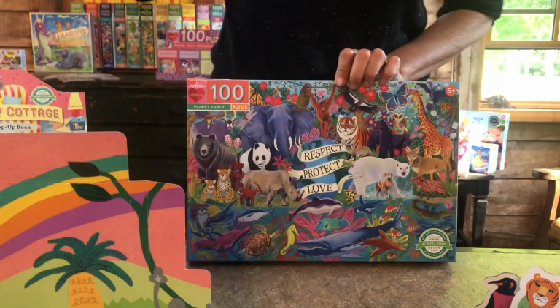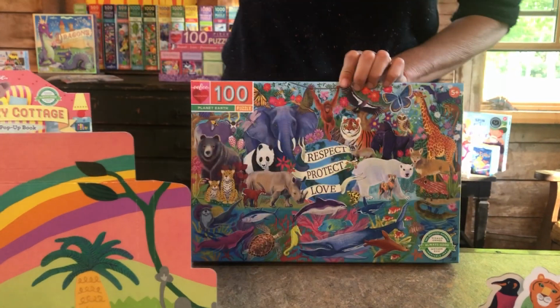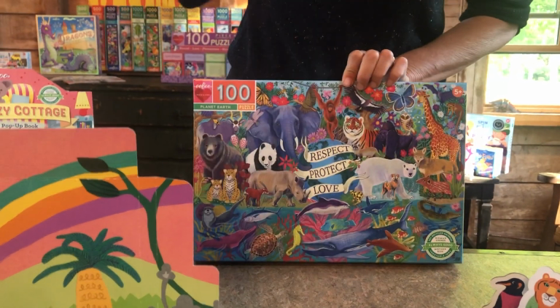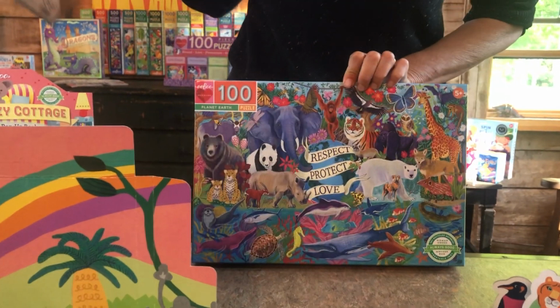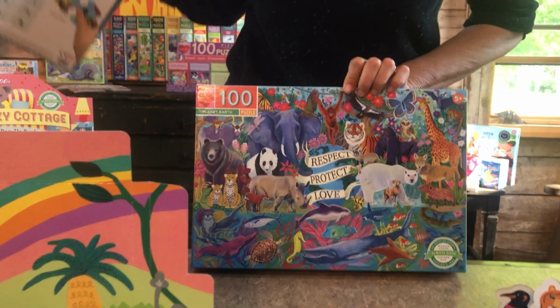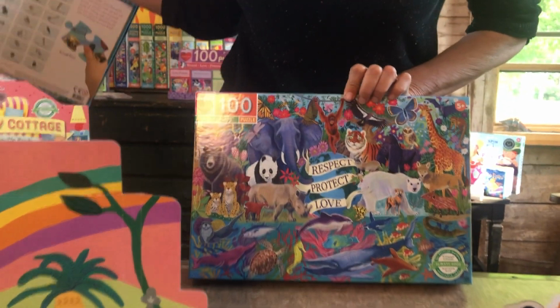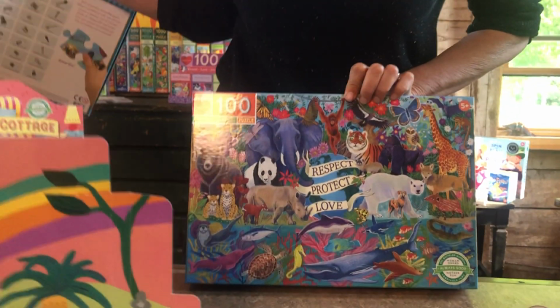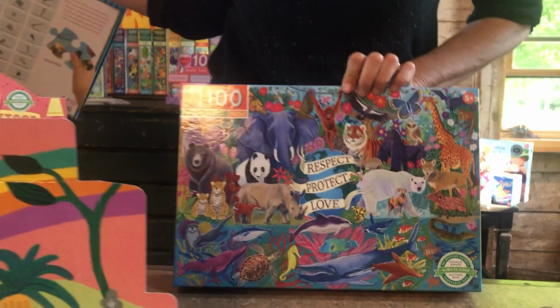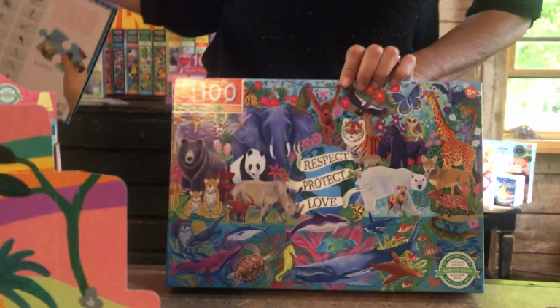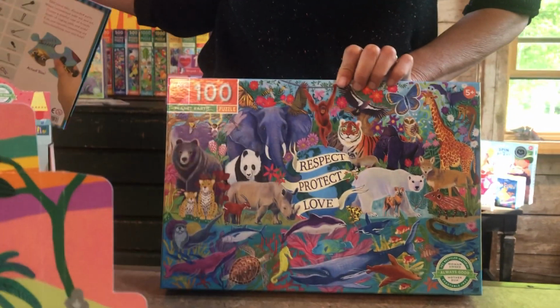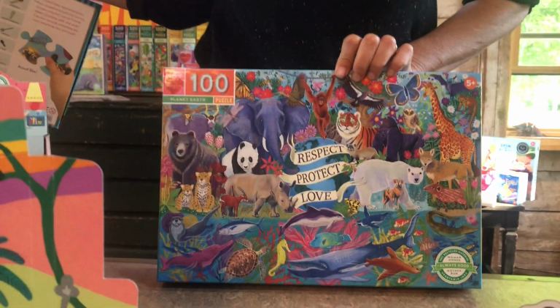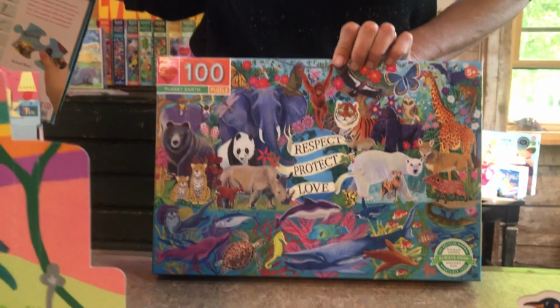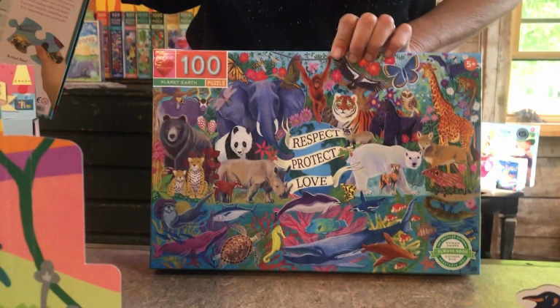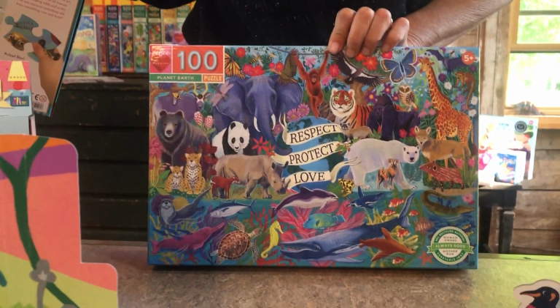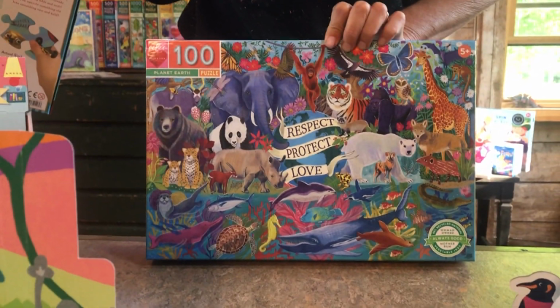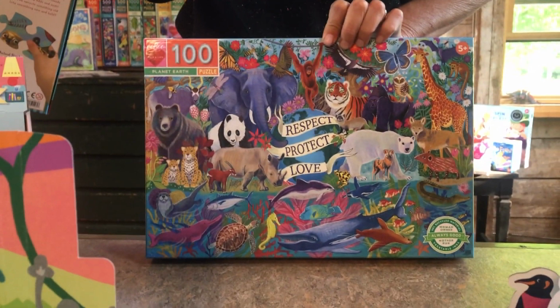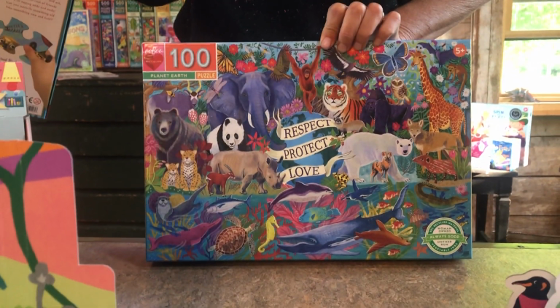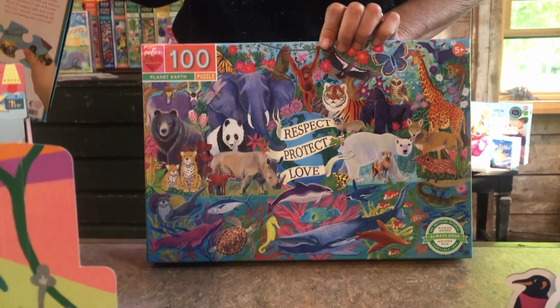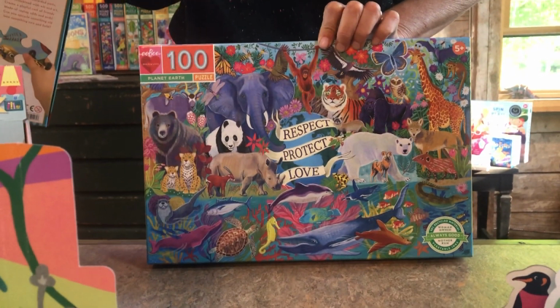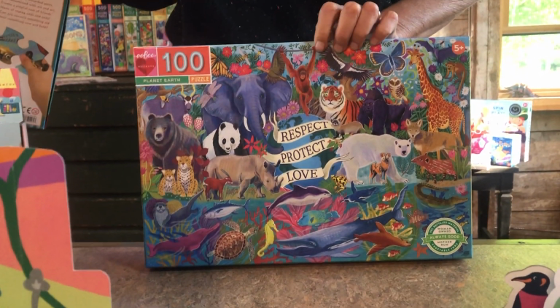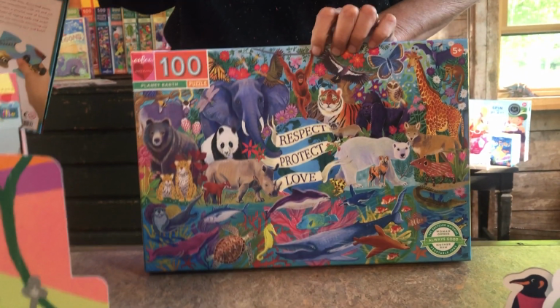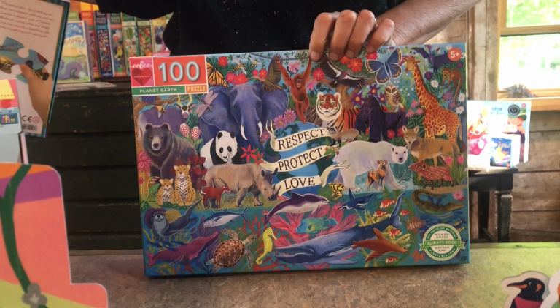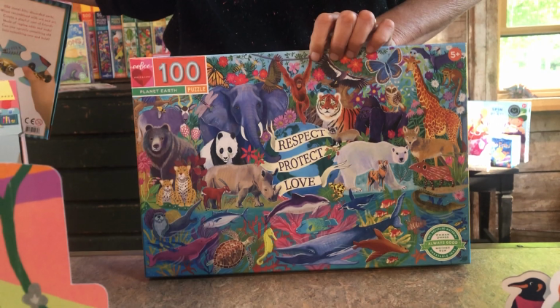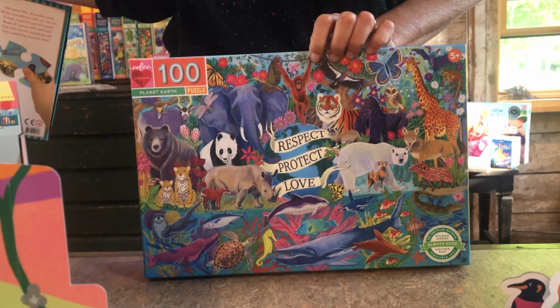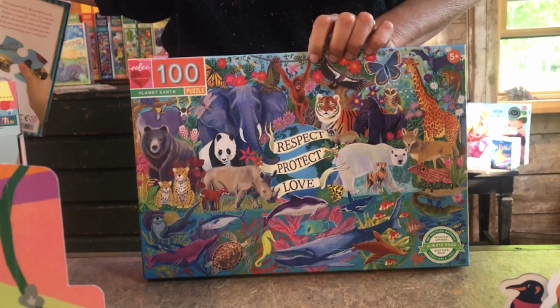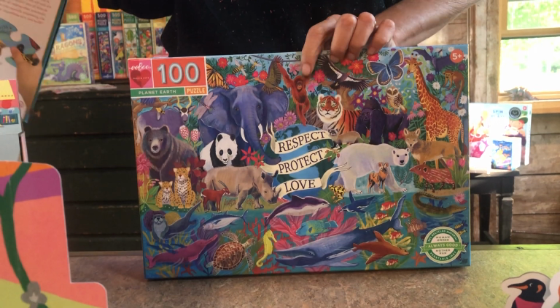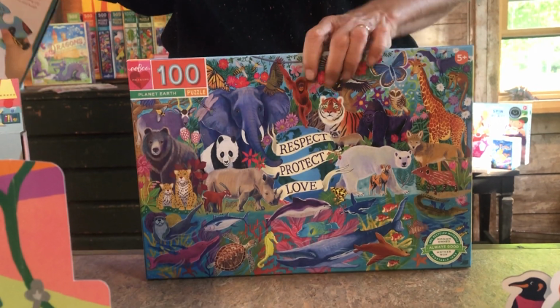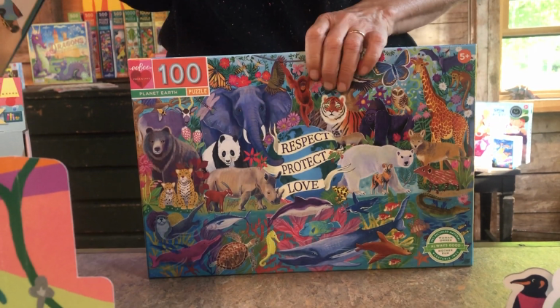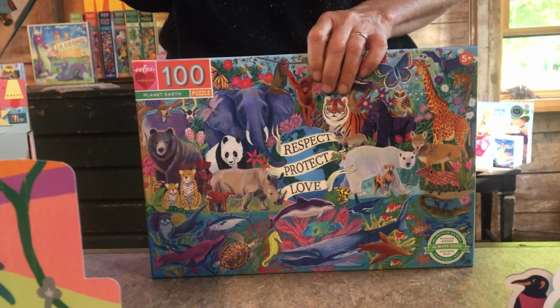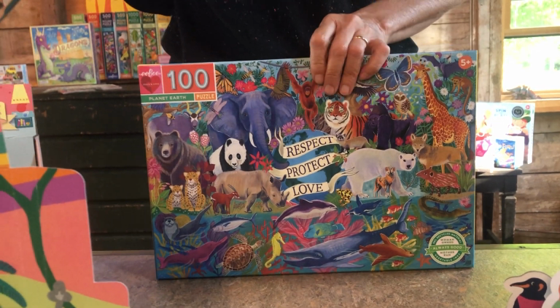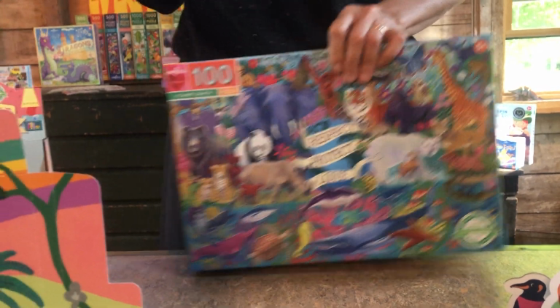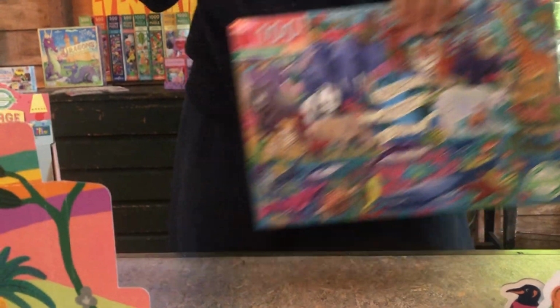This is an endangered animal puzzle and all of the animals are listed on the inside with a guide.